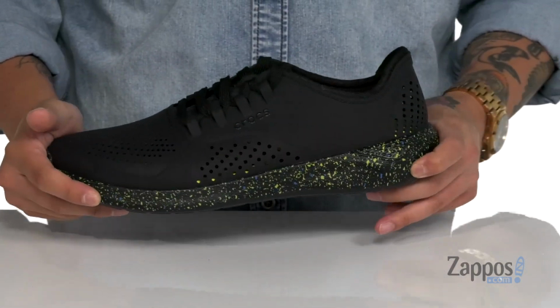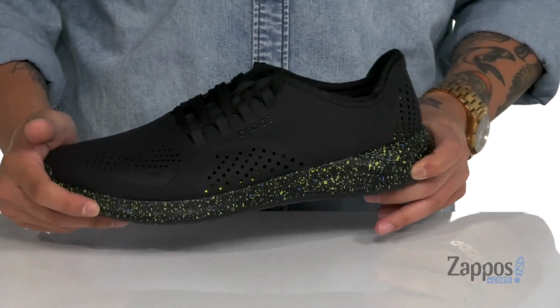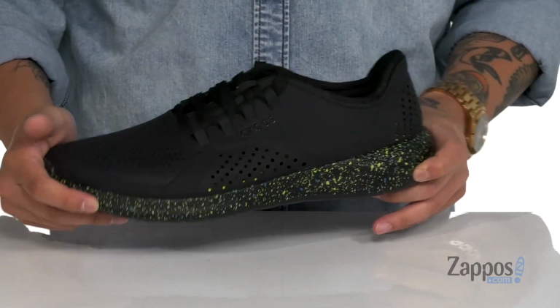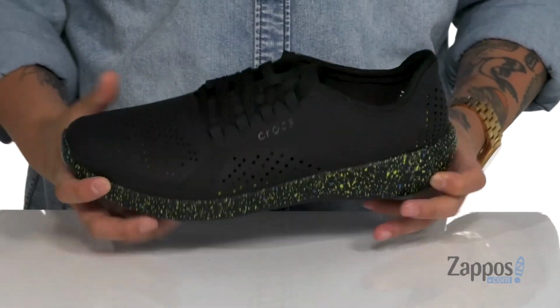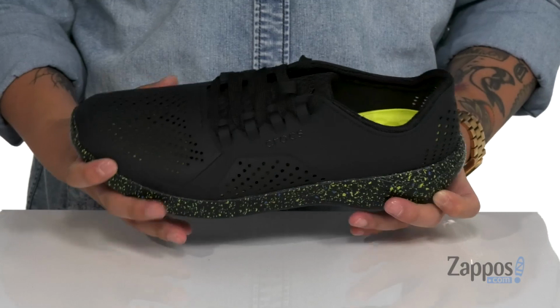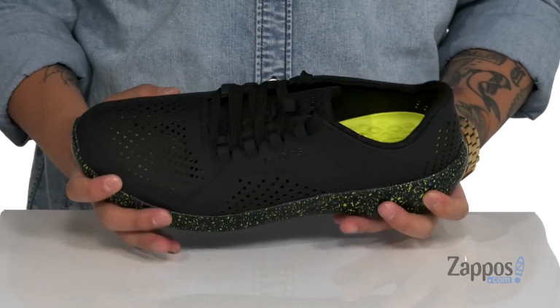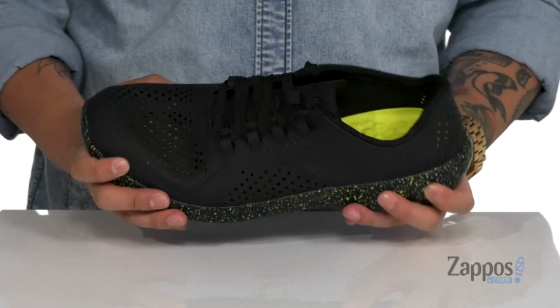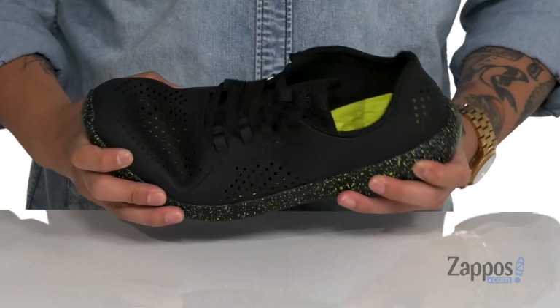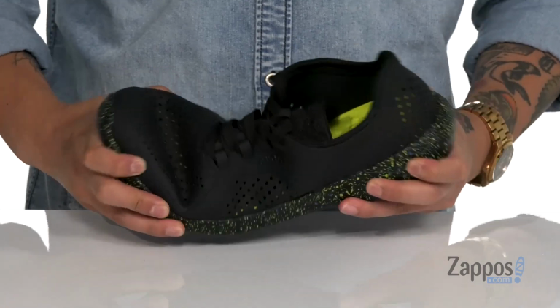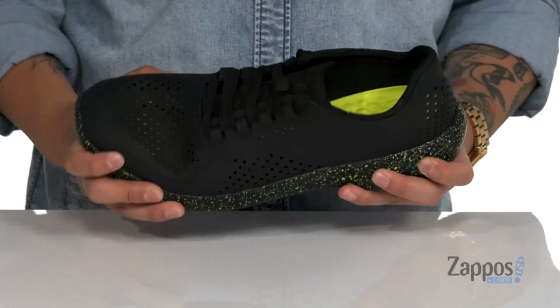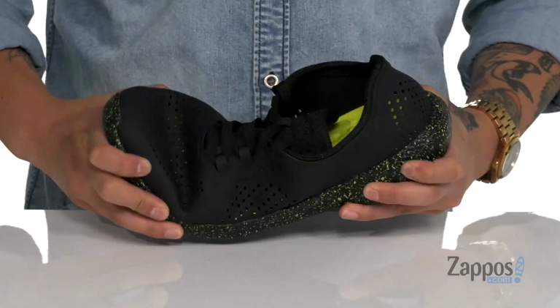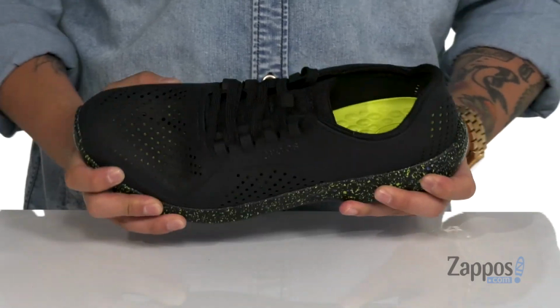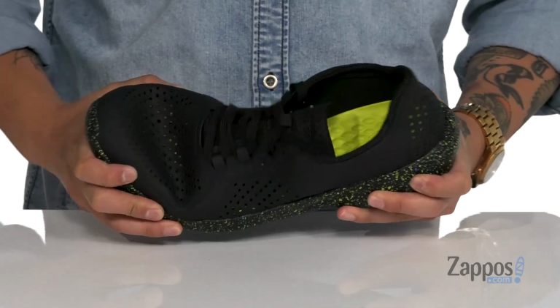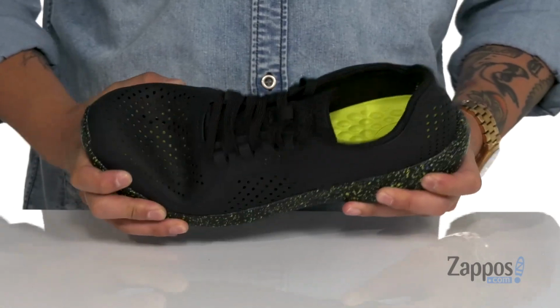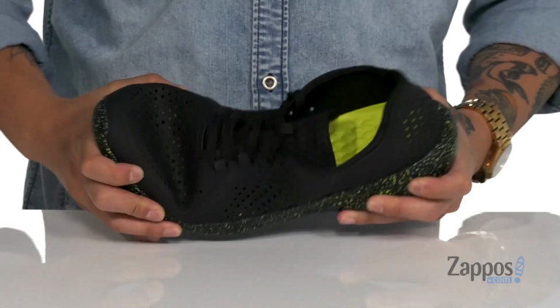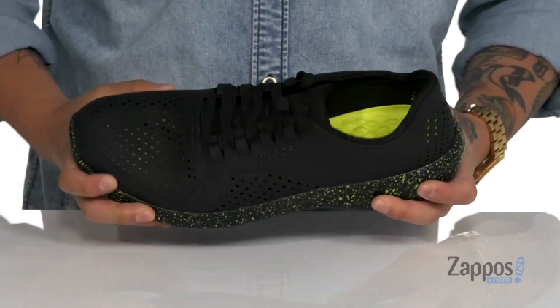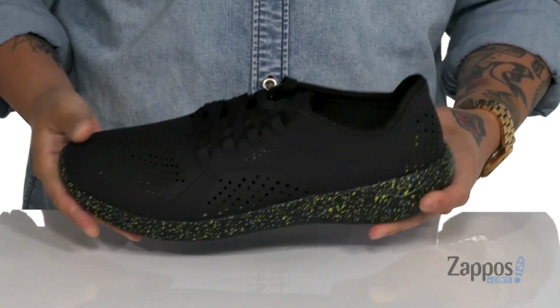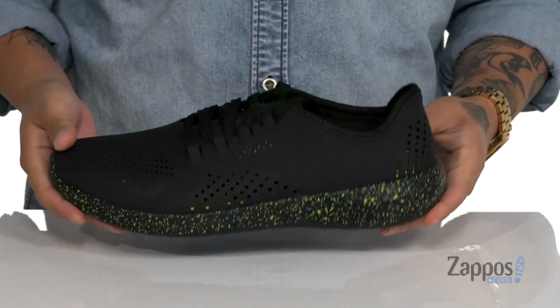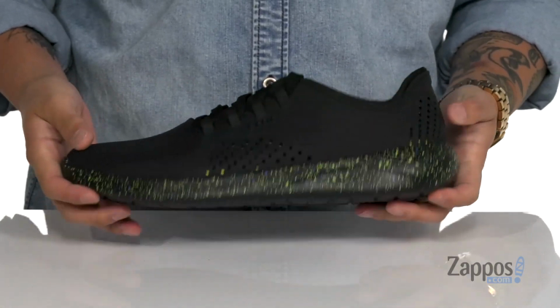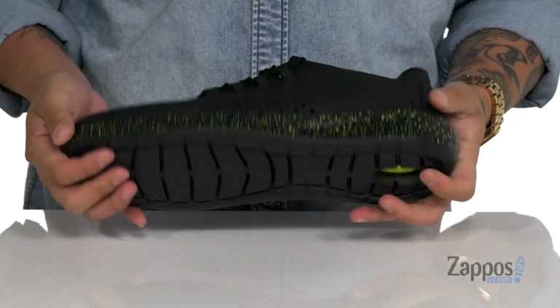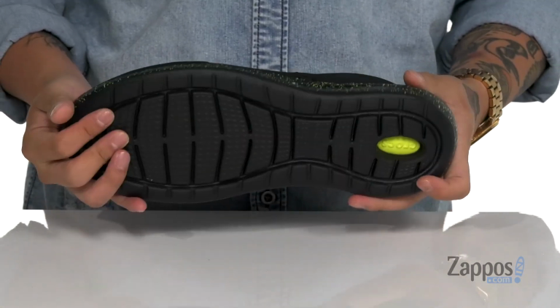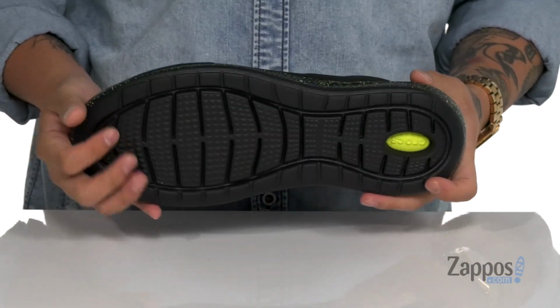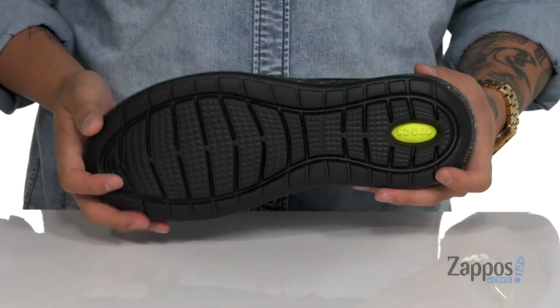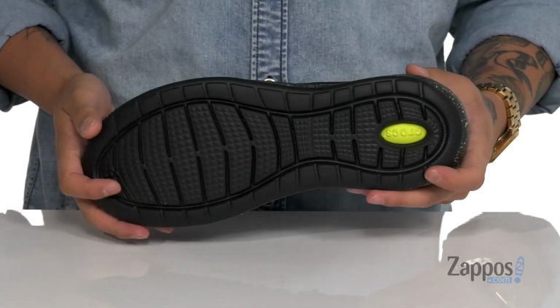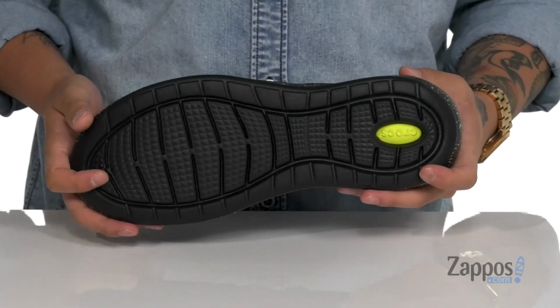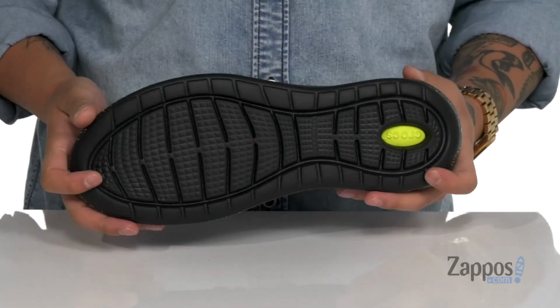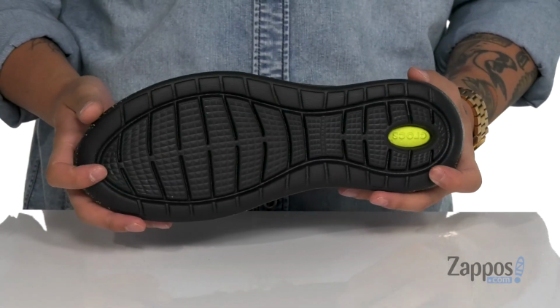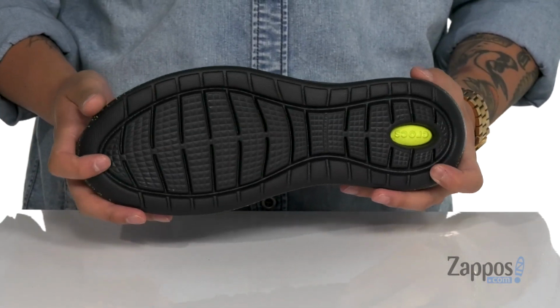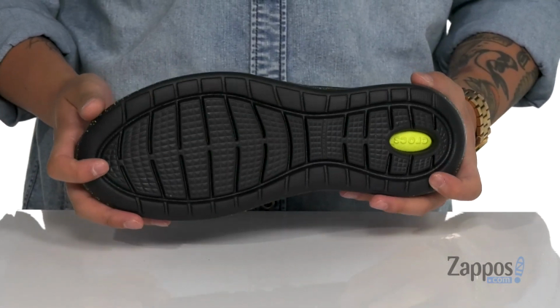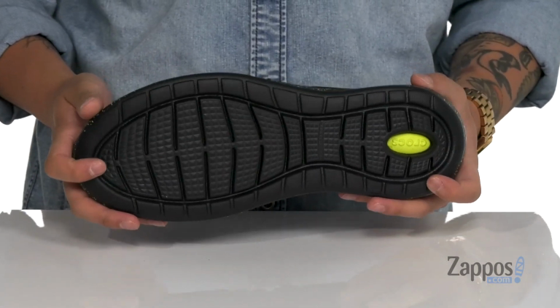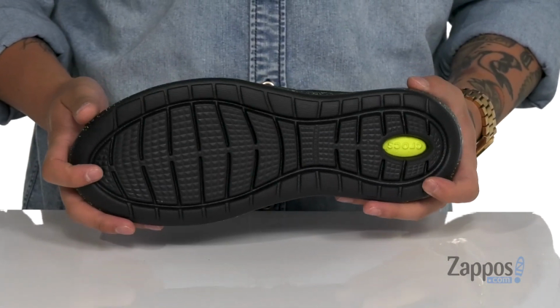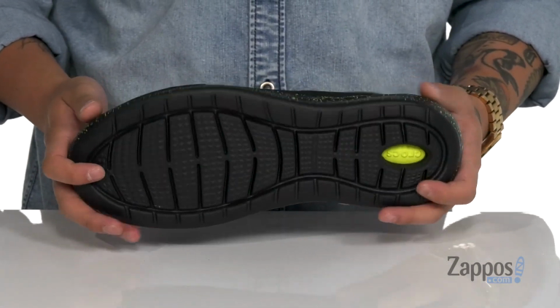A cushioned Lightride footbed is gonna keep you comfortable with each and every step. That works well with the lightweight foam on the midsole. The shoe itself has a very flexible design and sits on top of a synthetic textured outsole.